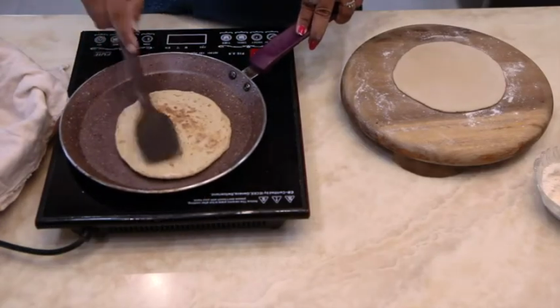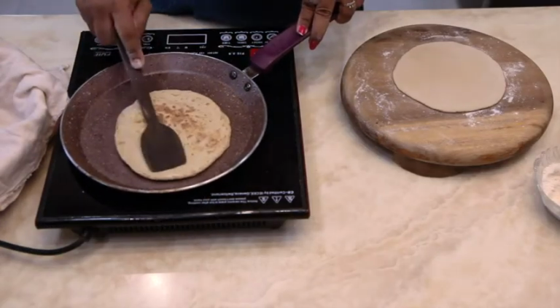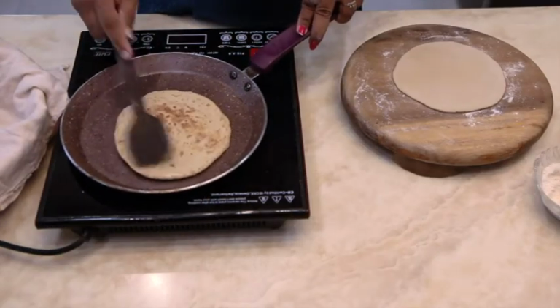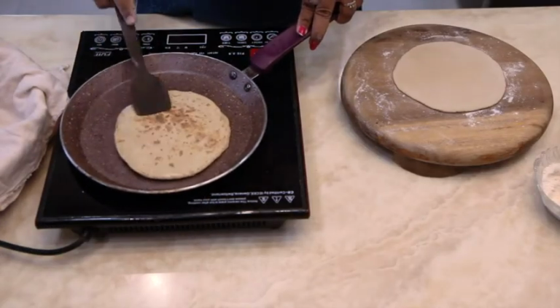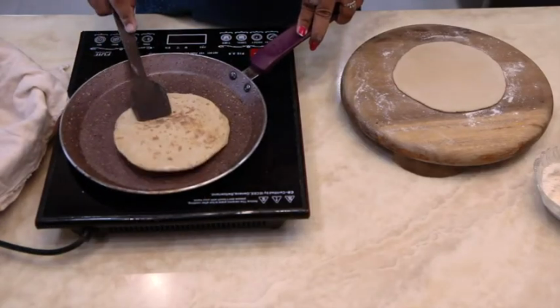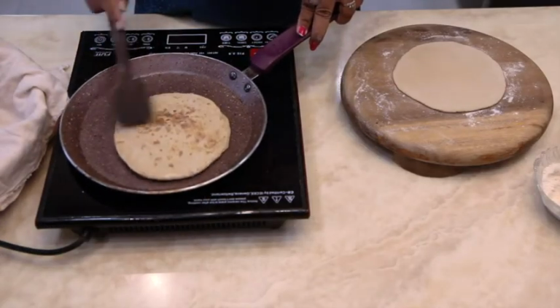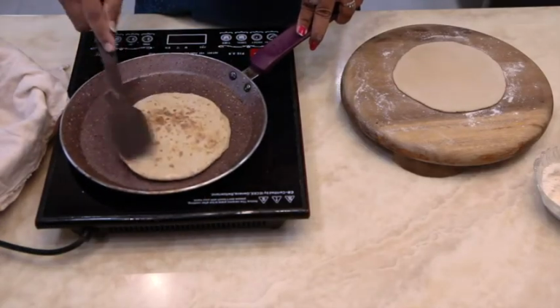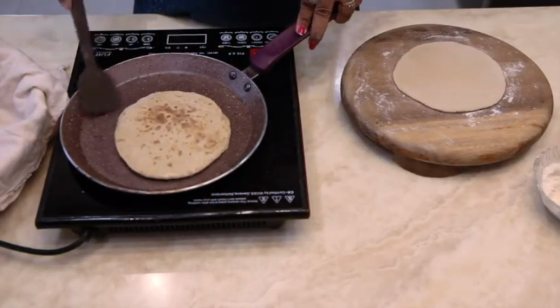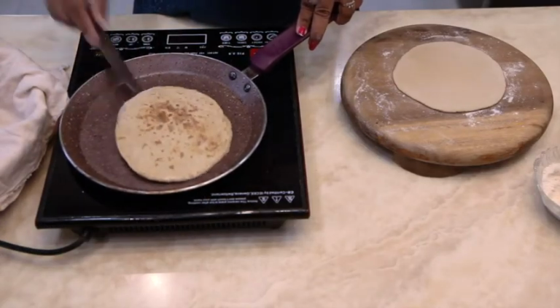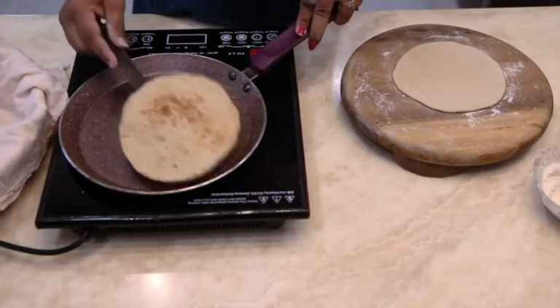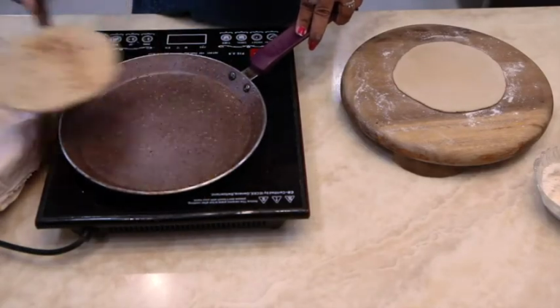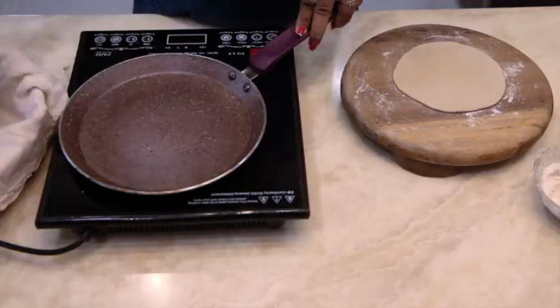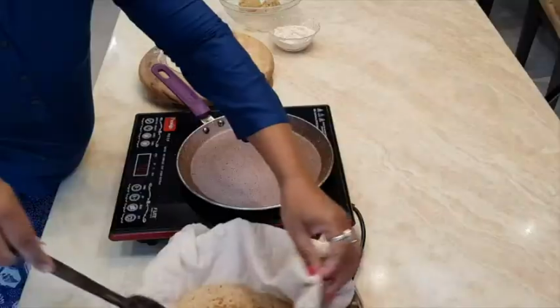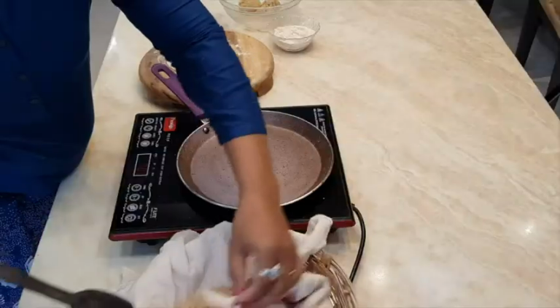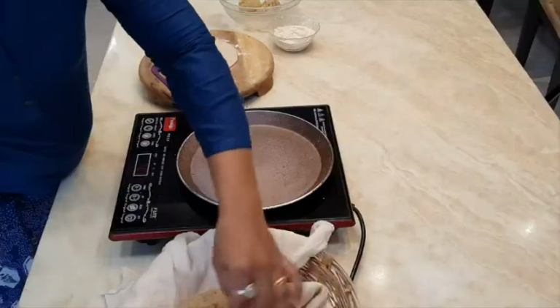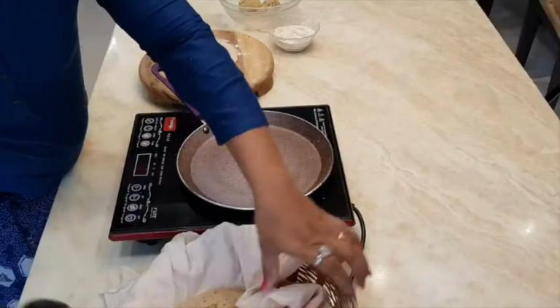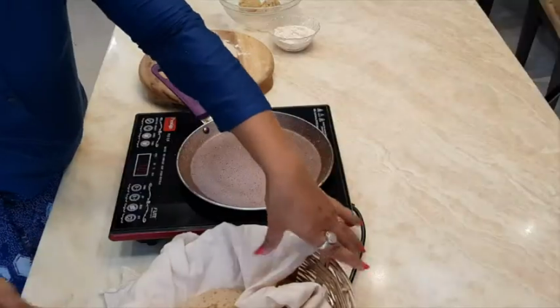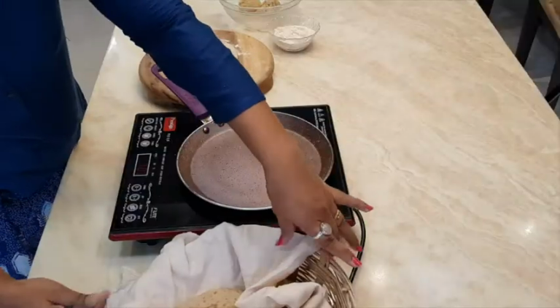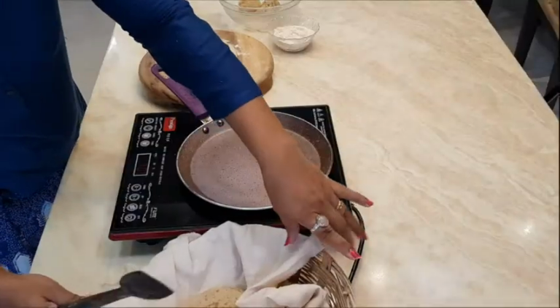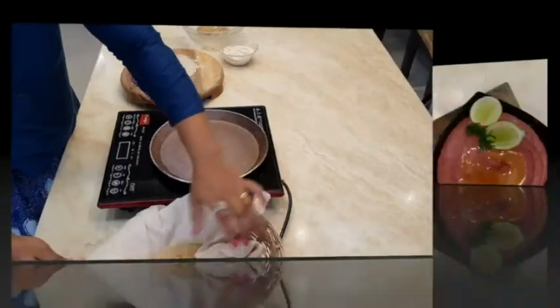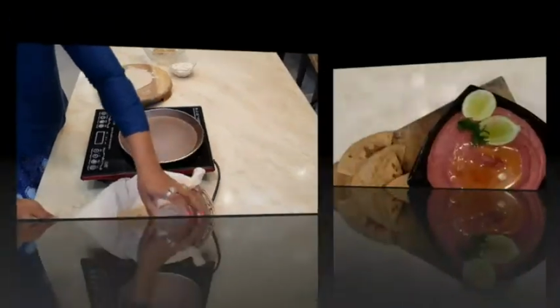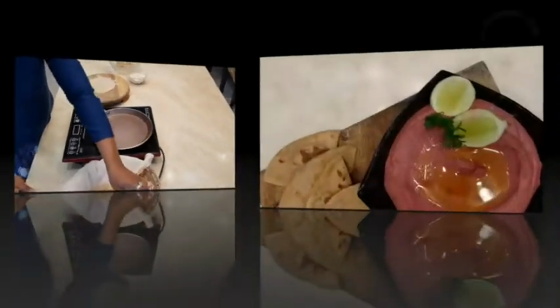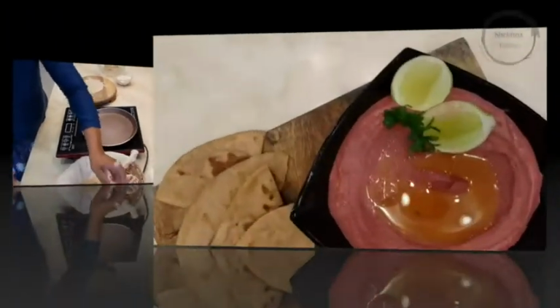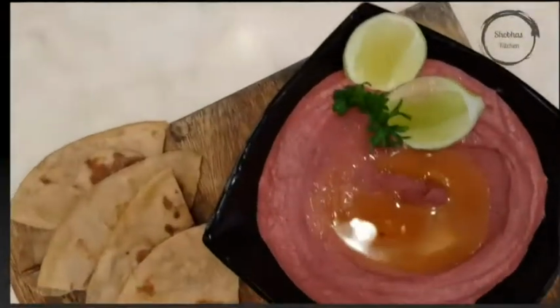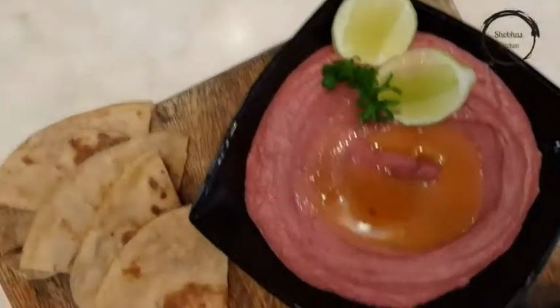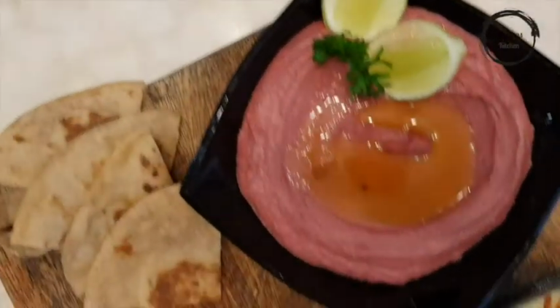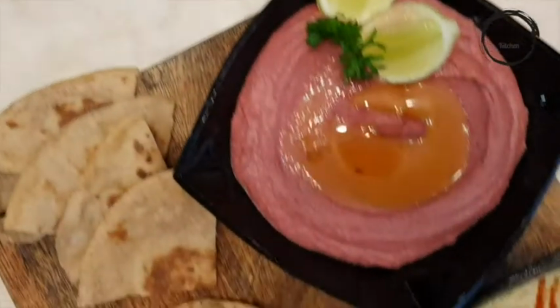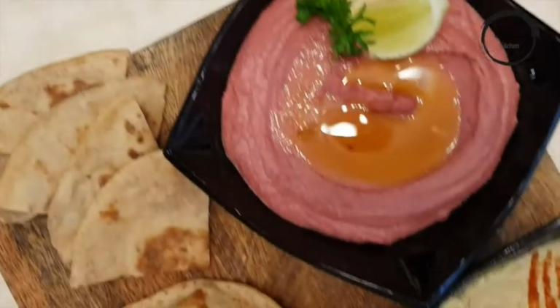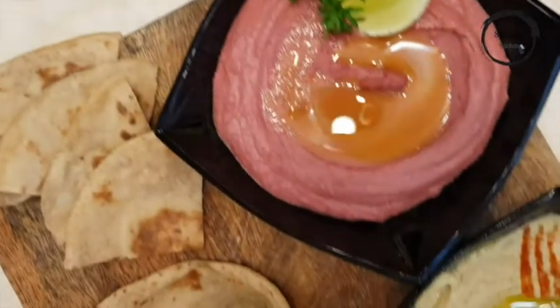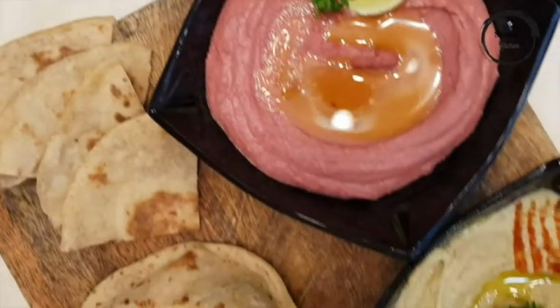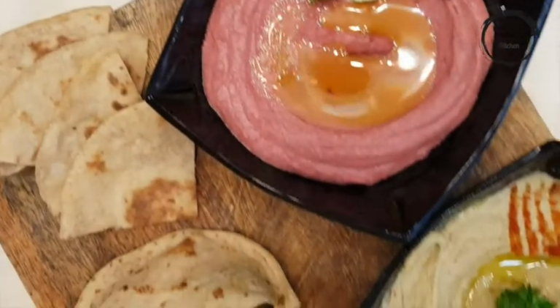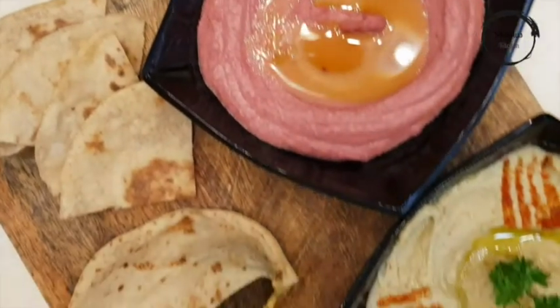Serve your pita bread with chilled hummus and falafel. To make falafel, the link is in the description below. Please subscribe to my channel and hit the bell icon. Thank you.